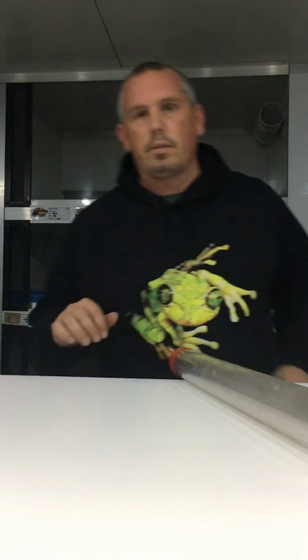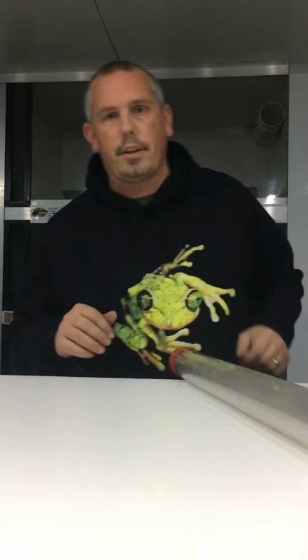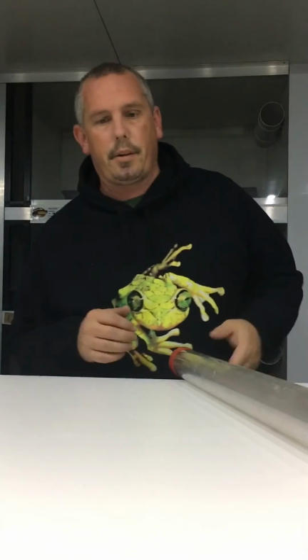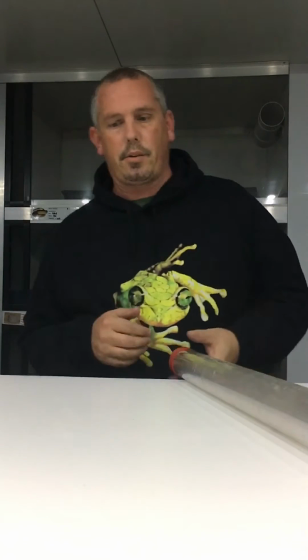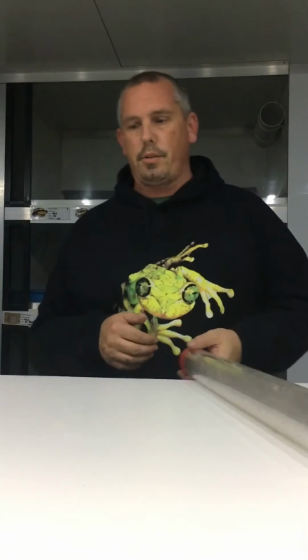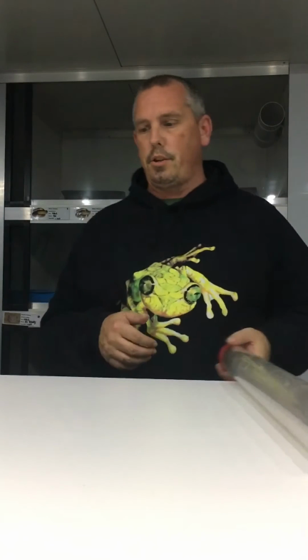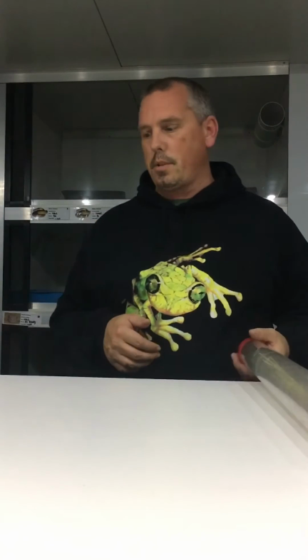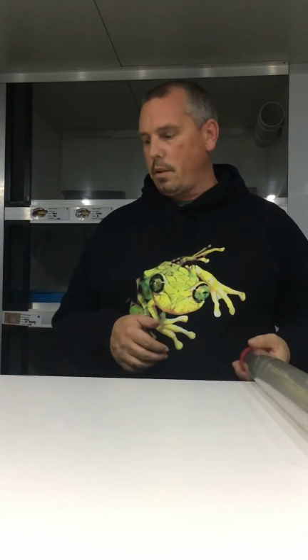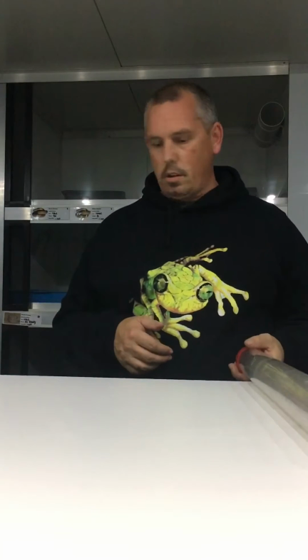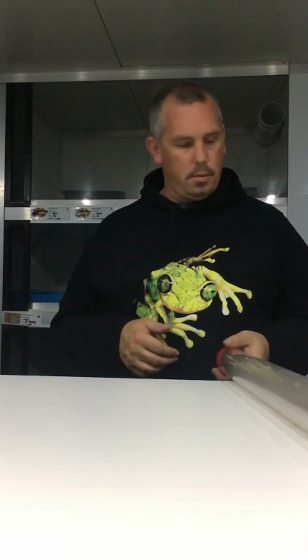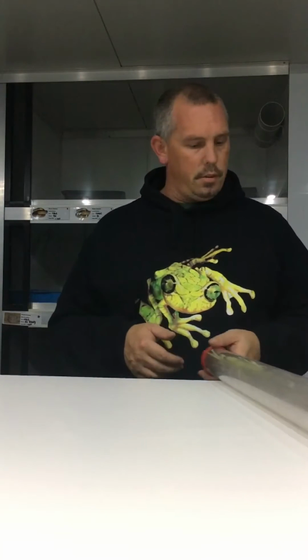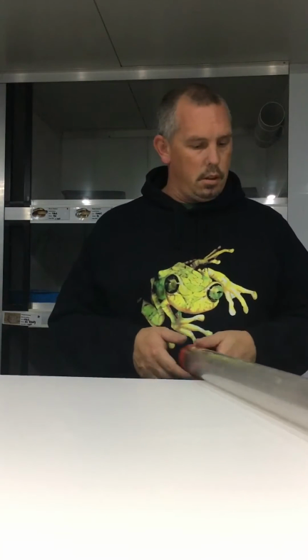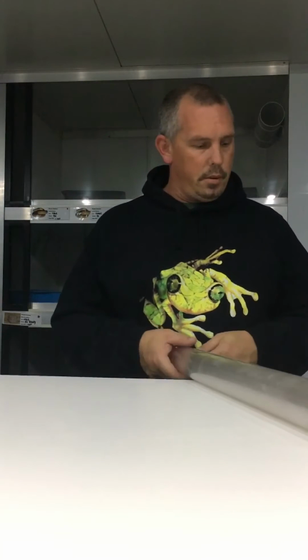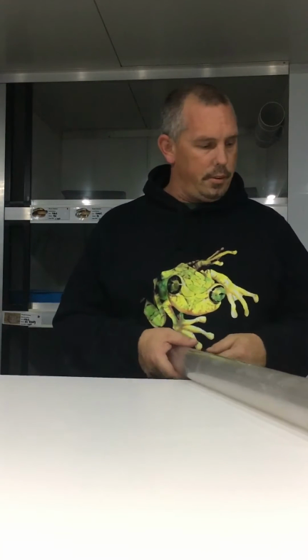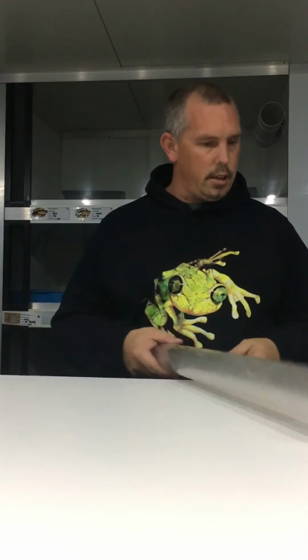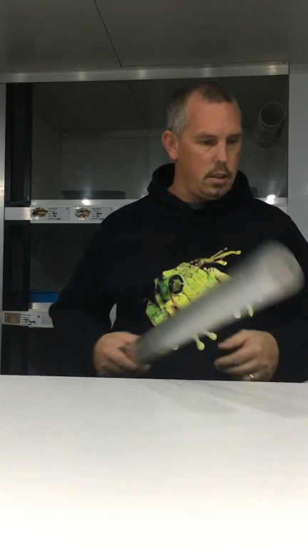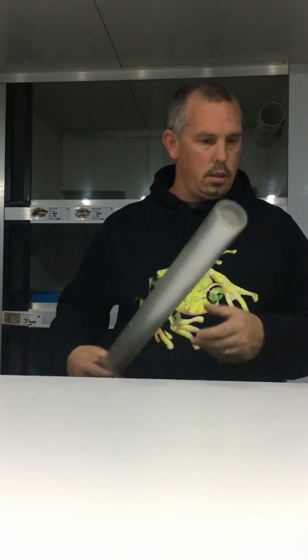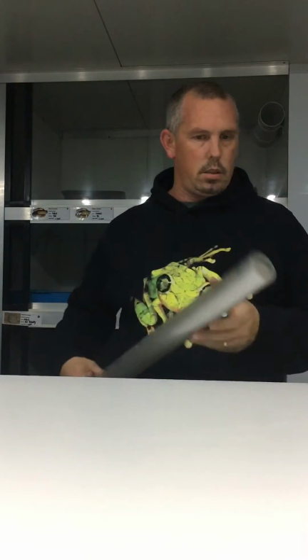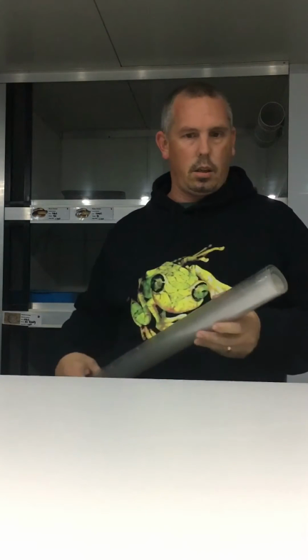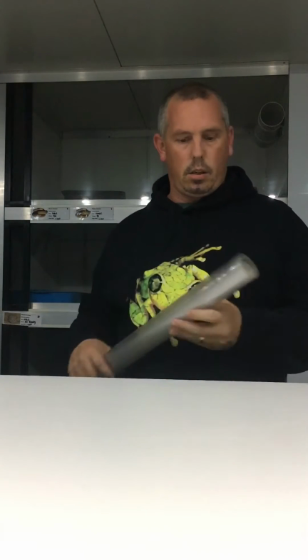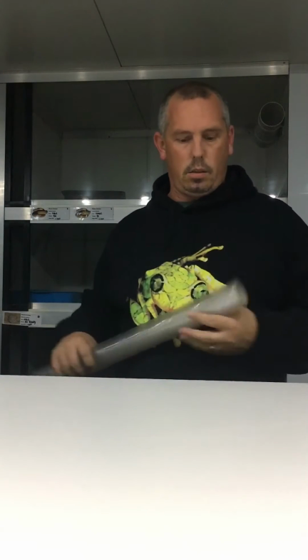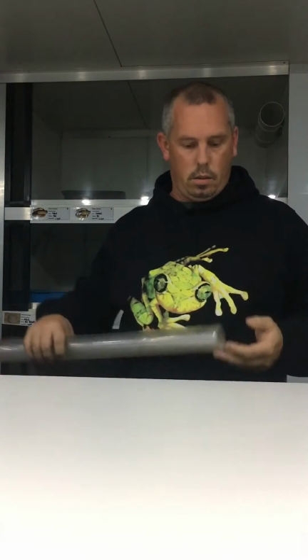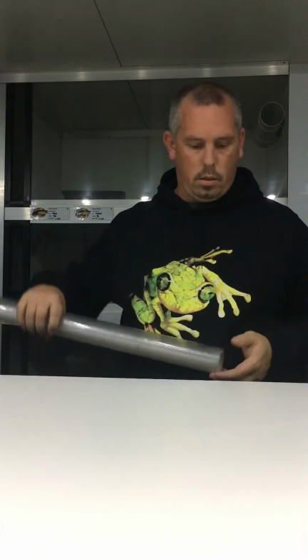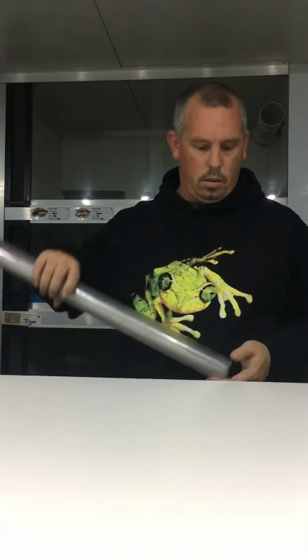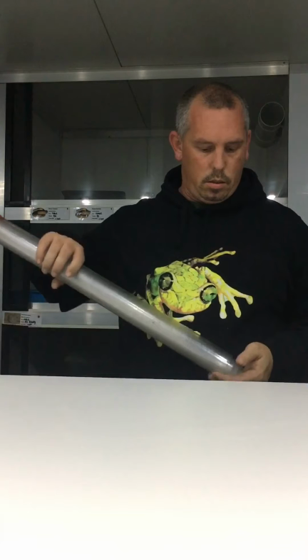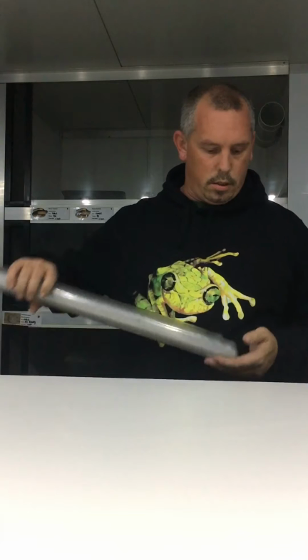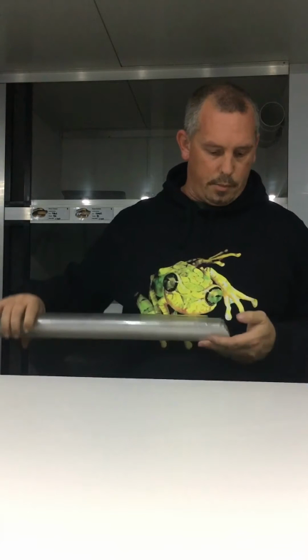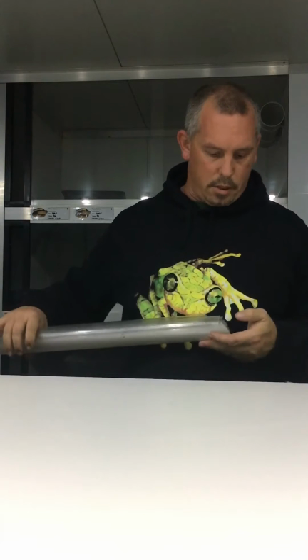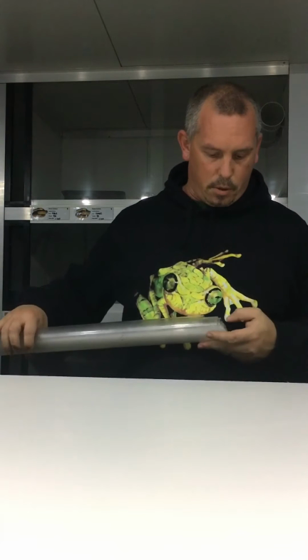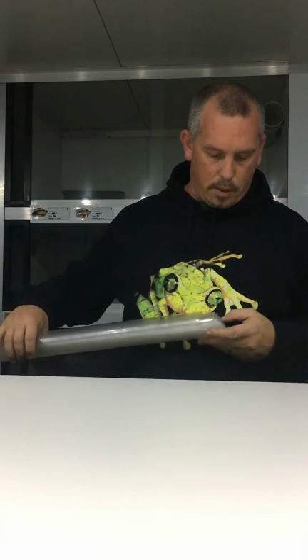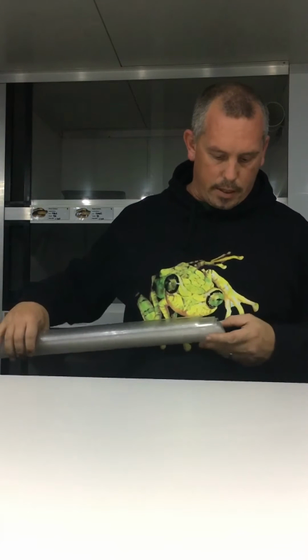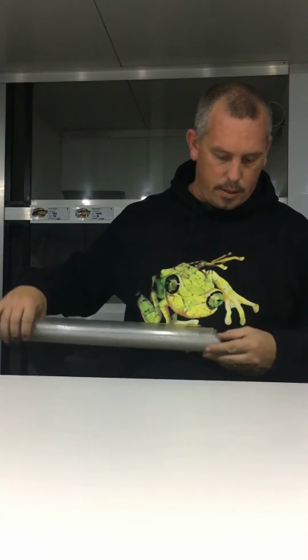So now we're going to try and choose something that's moving a little bit faster. This is going to be a spot of black snake.